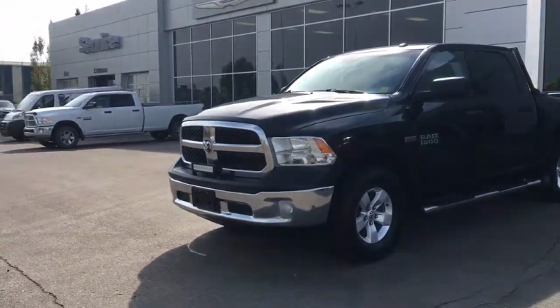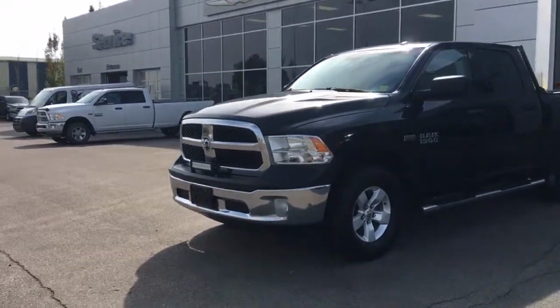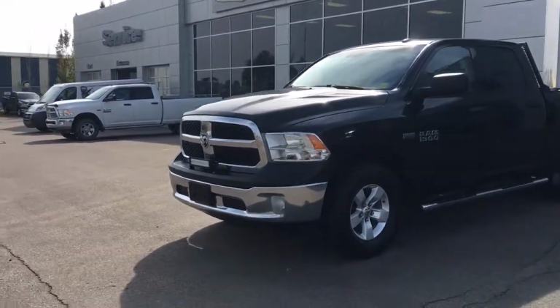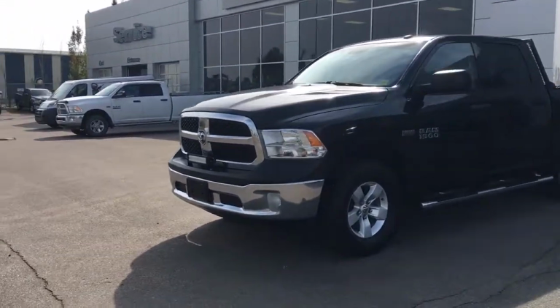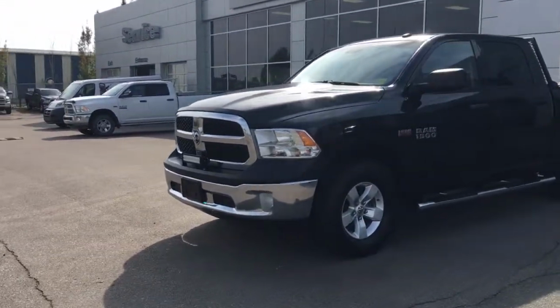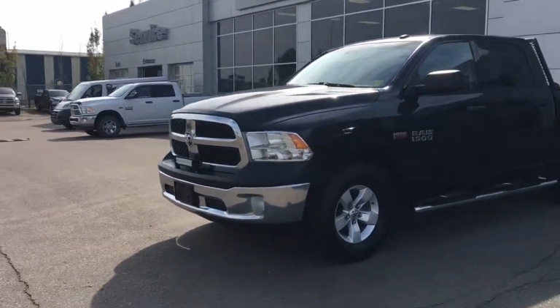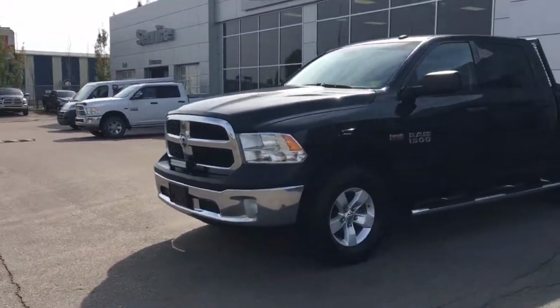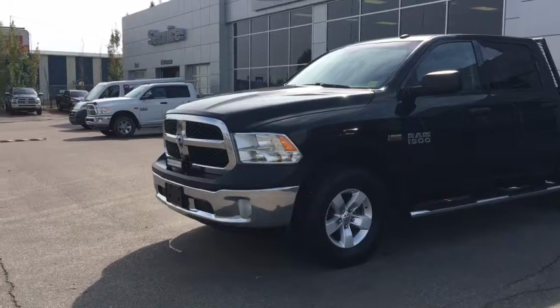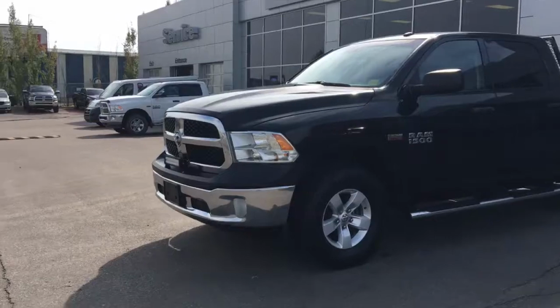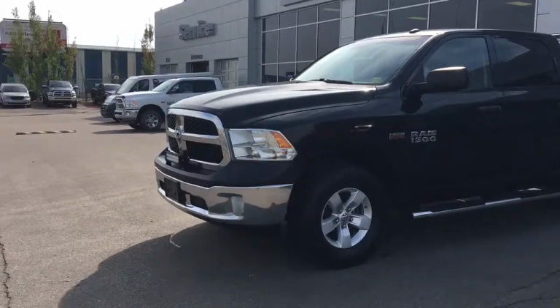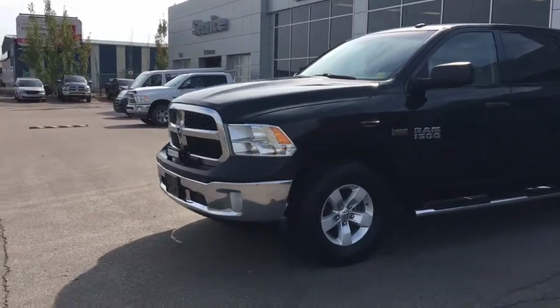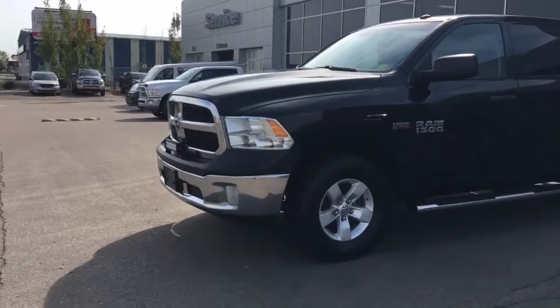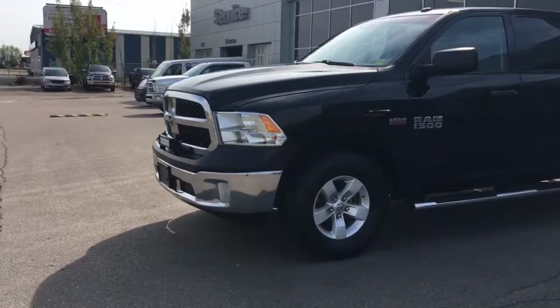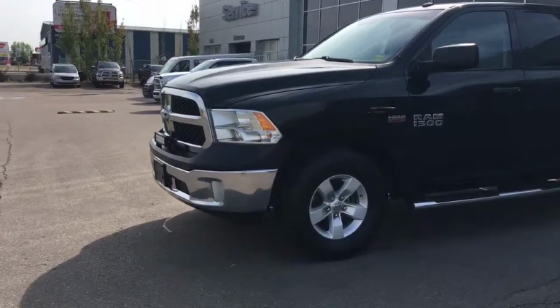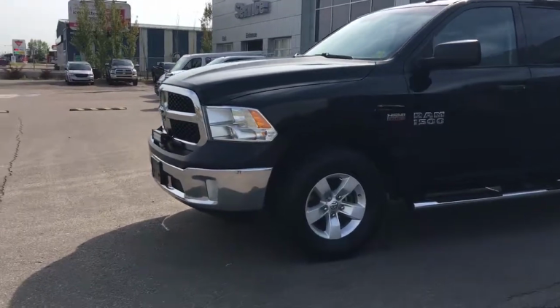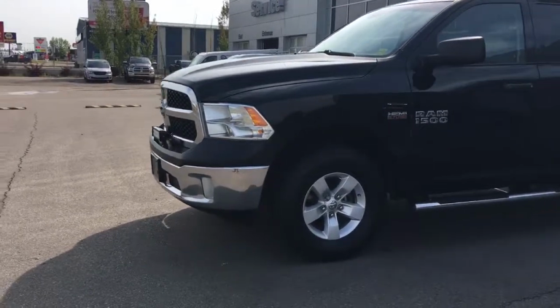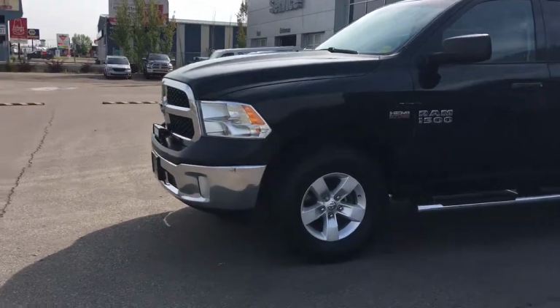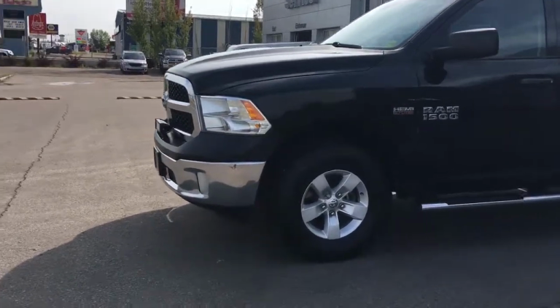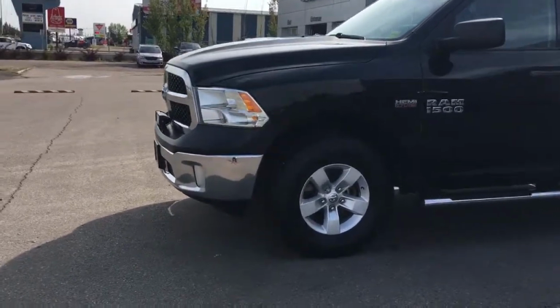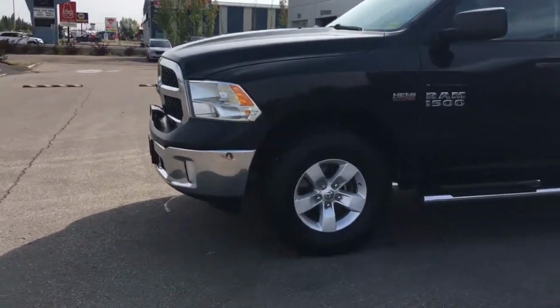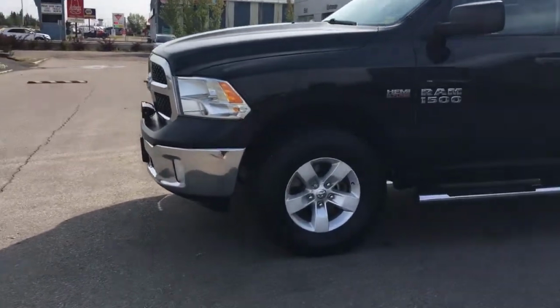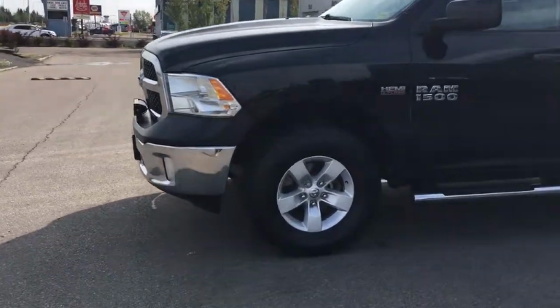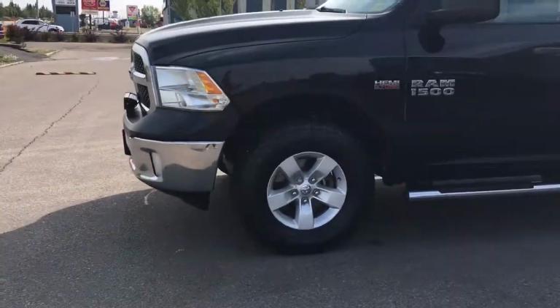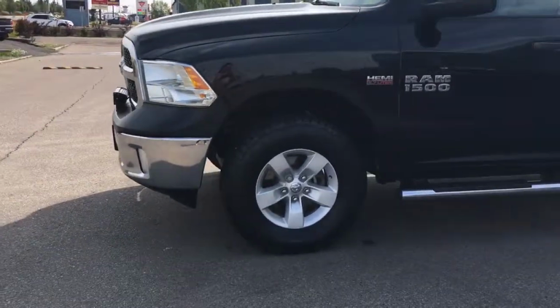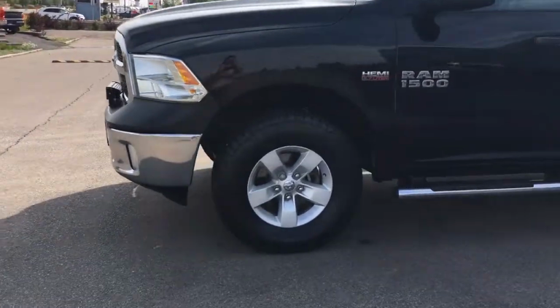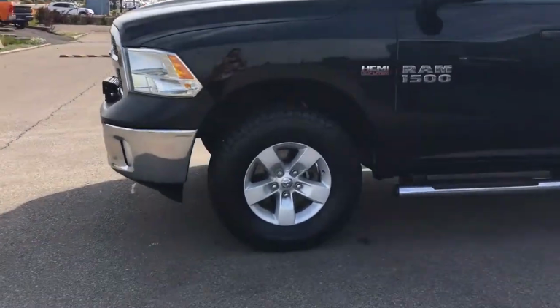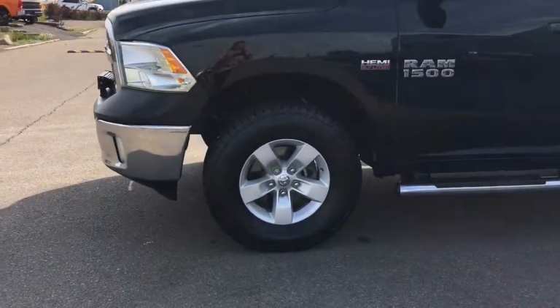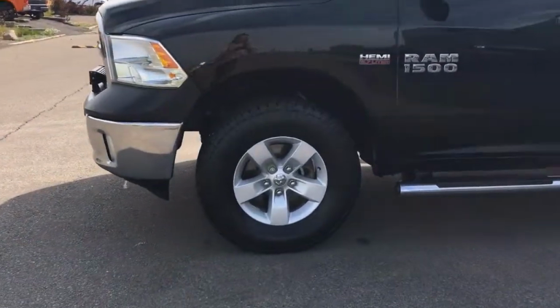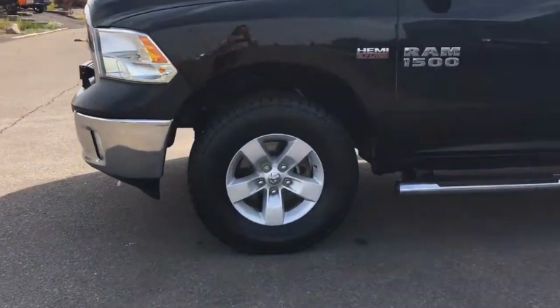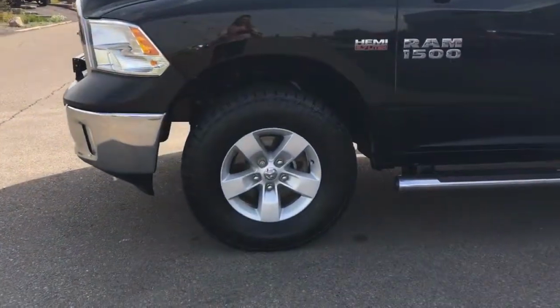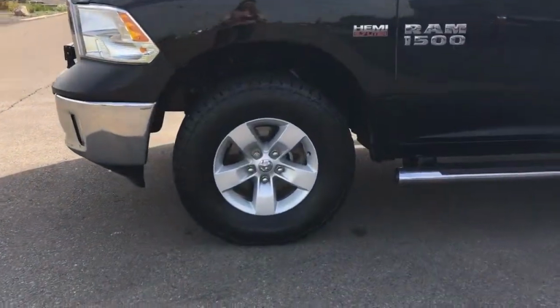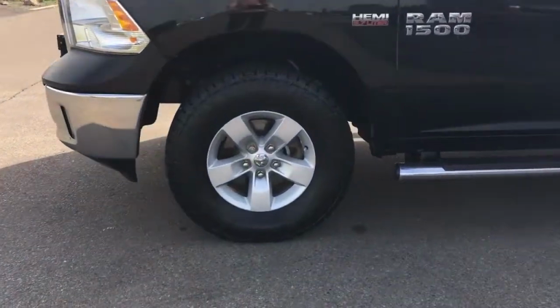Lots of tread left in these tires. They are Terra Grappler G2s, mounted on top of a factory 17-inch rim.